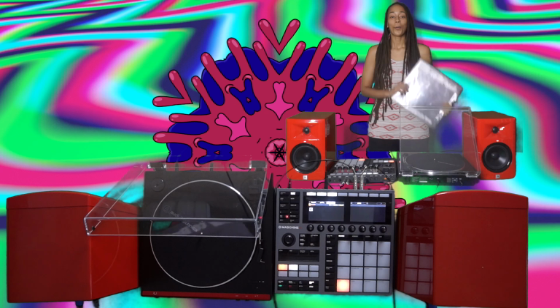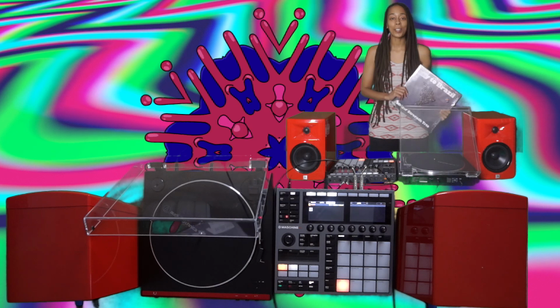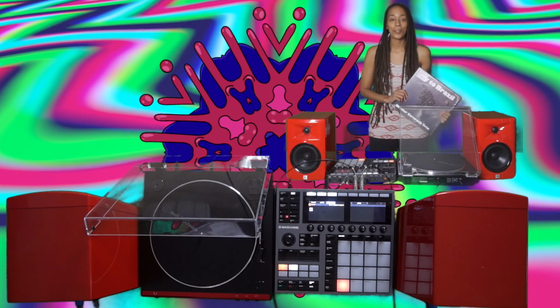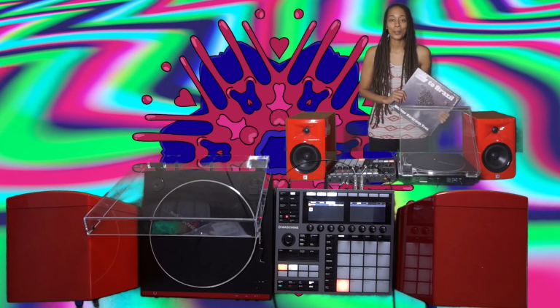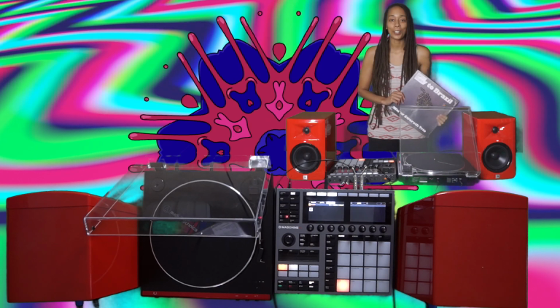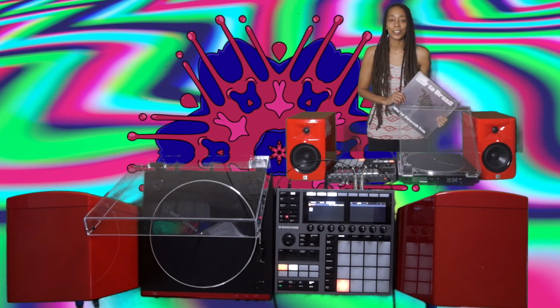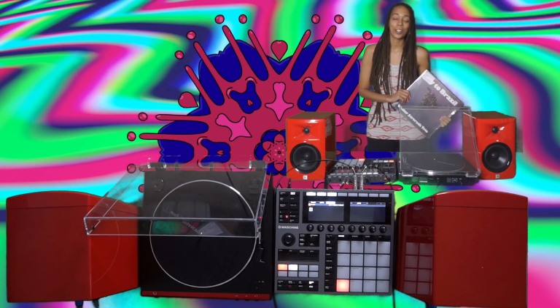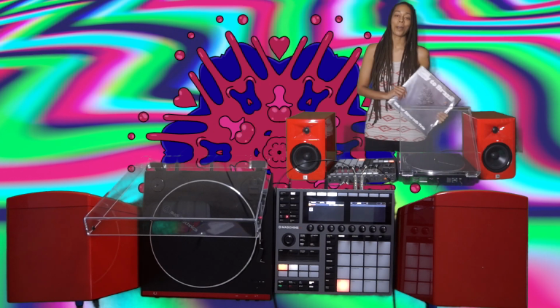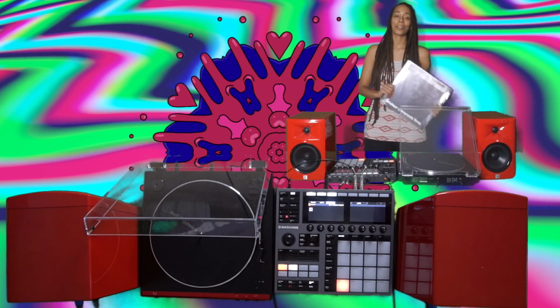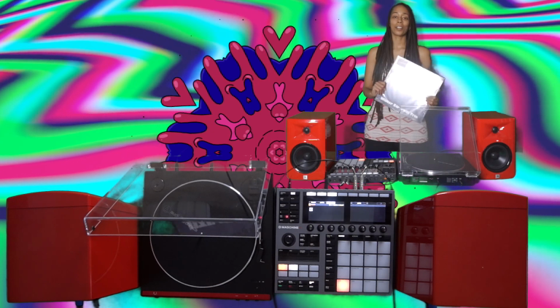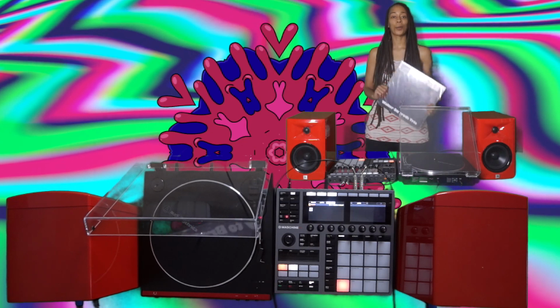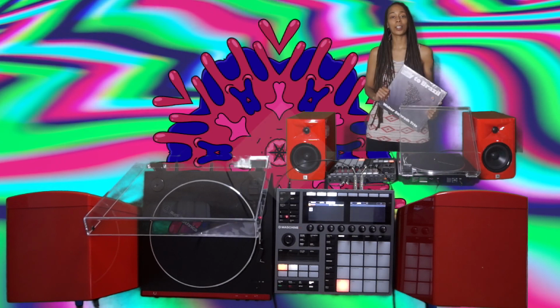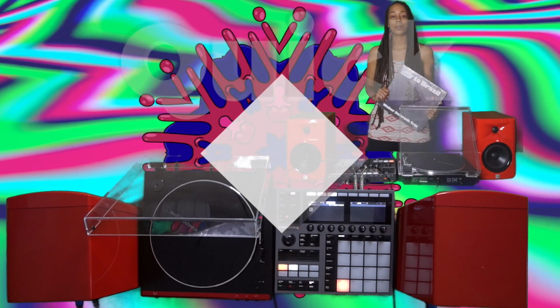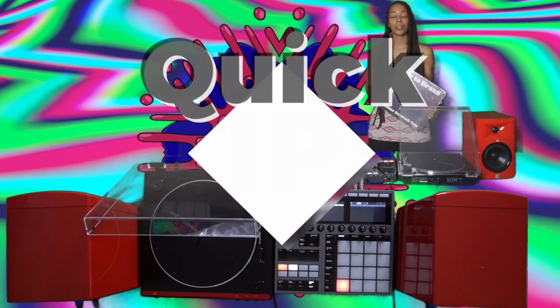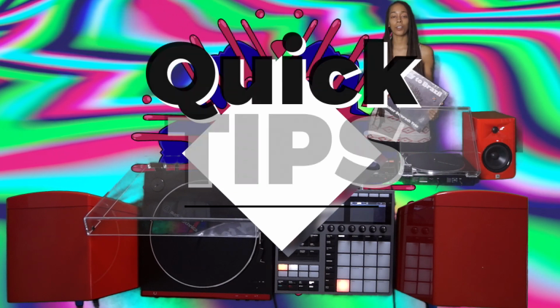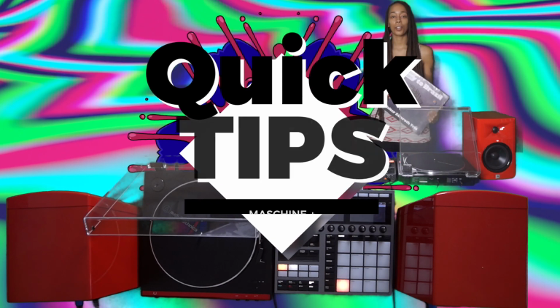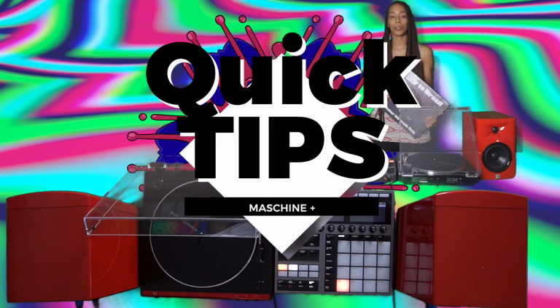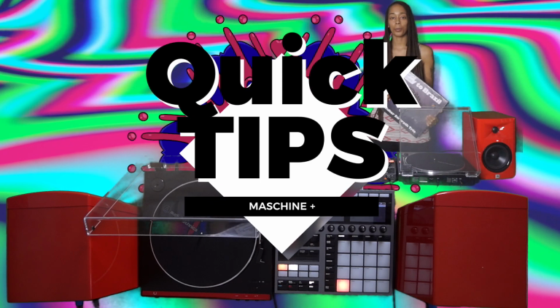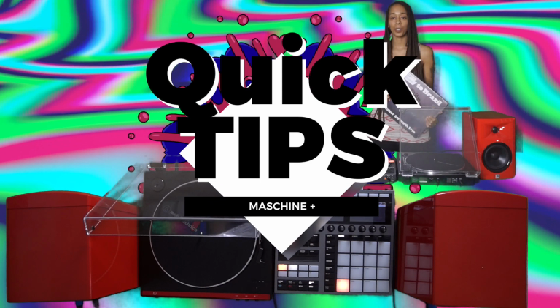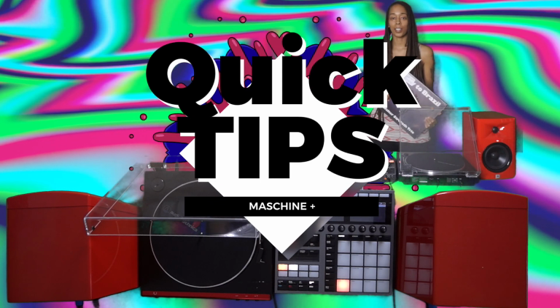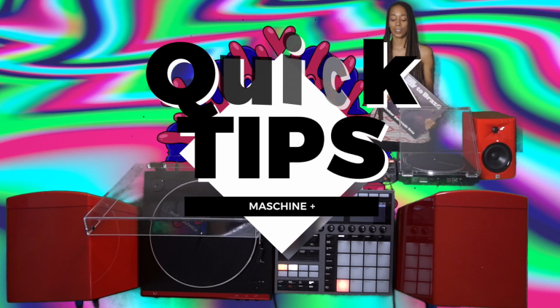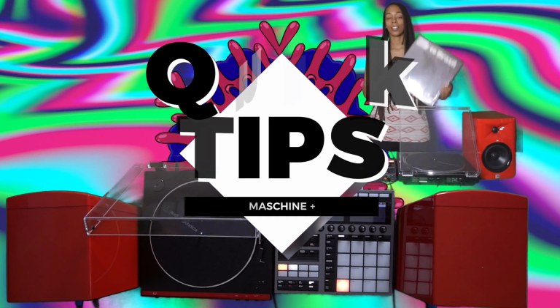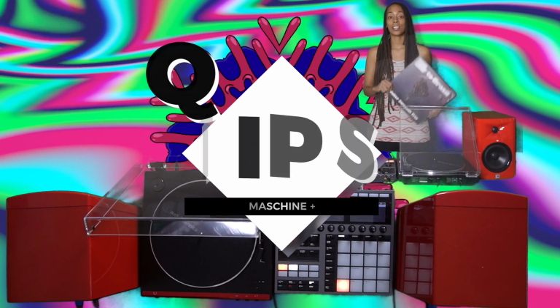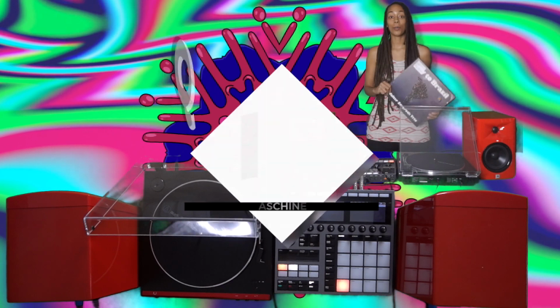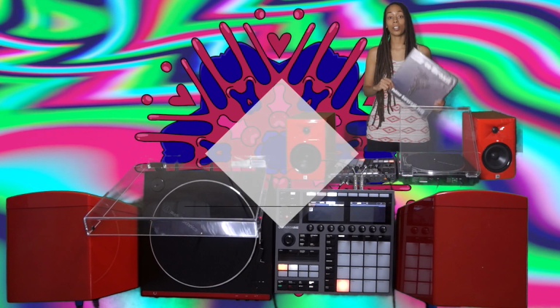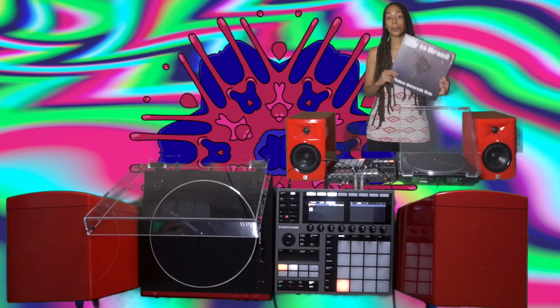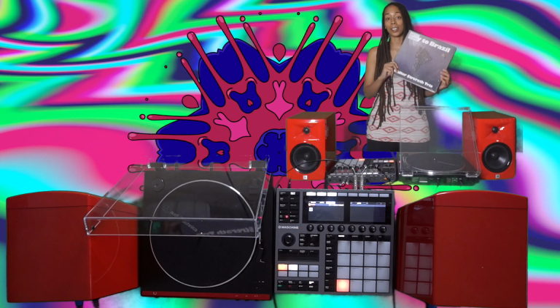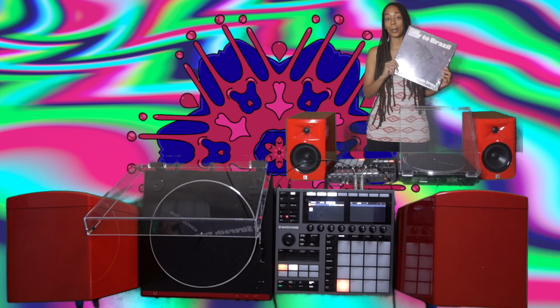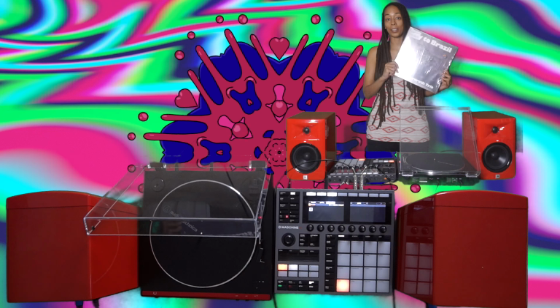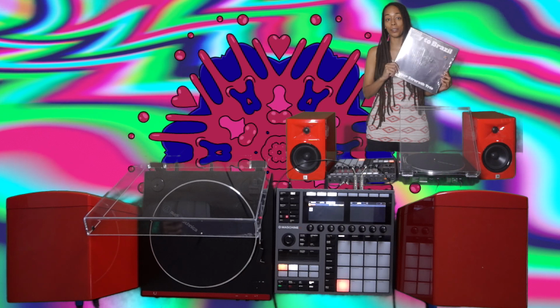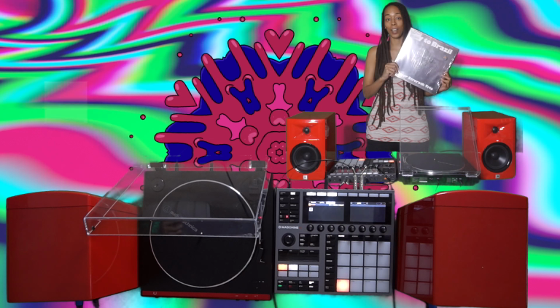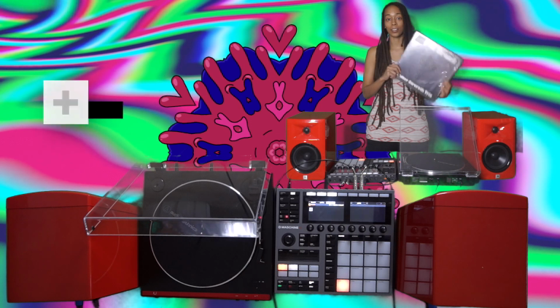What's up fam? It's your girl Sarah back with another quick tips video for your Machine Plus. And today we're going to learn about sampling some vinyl.